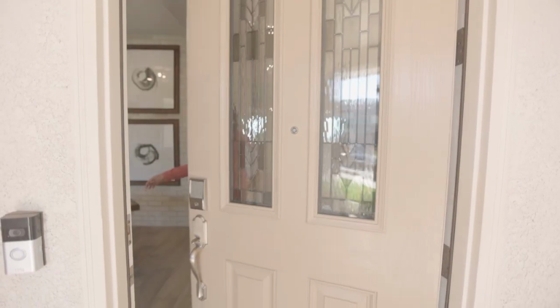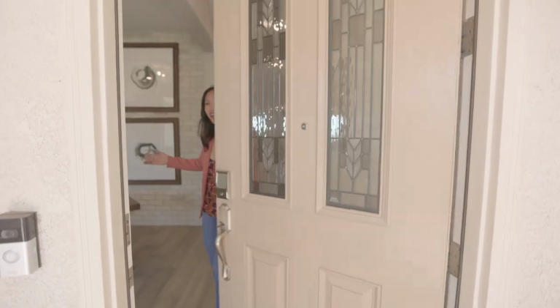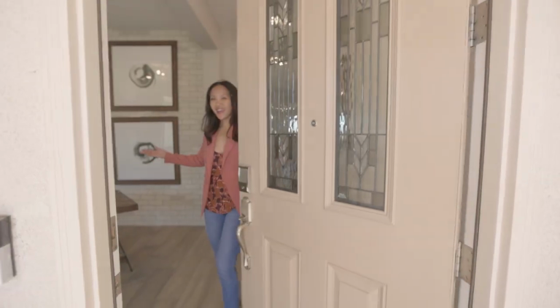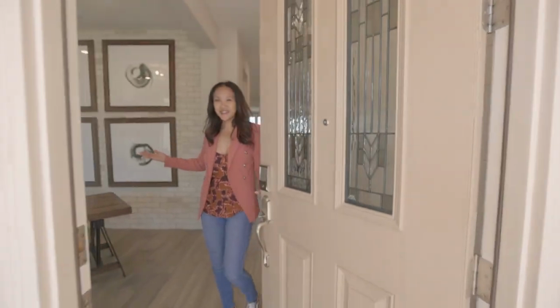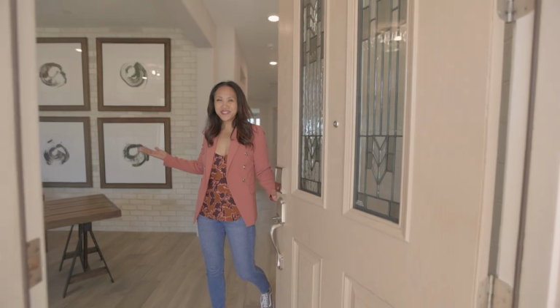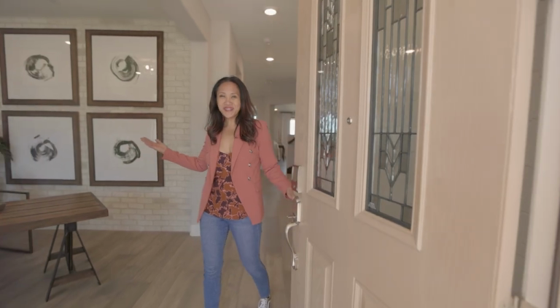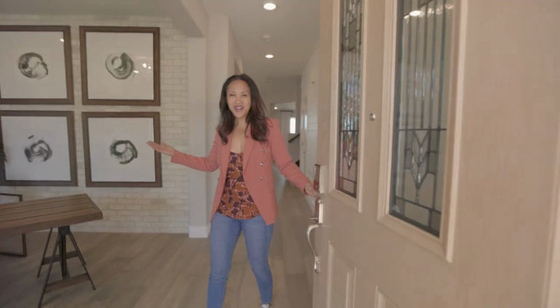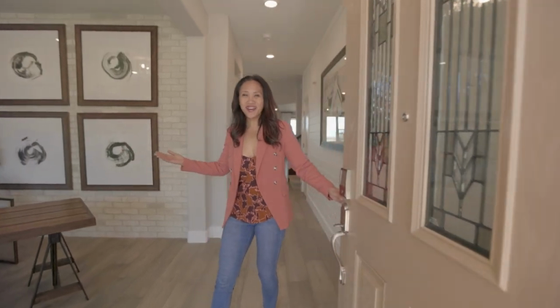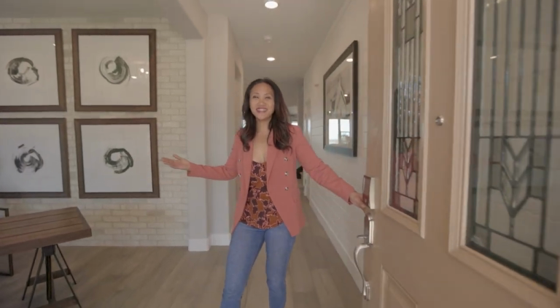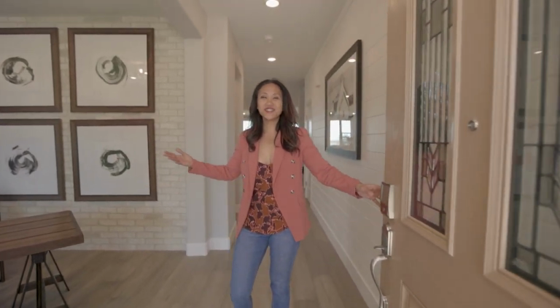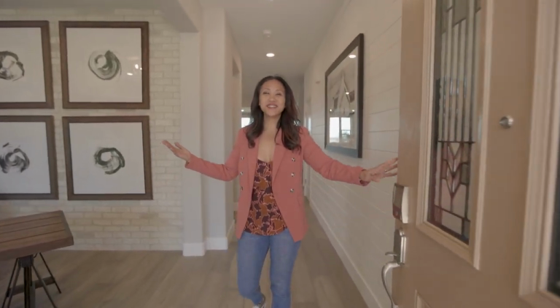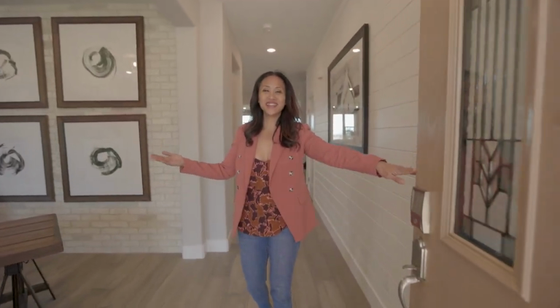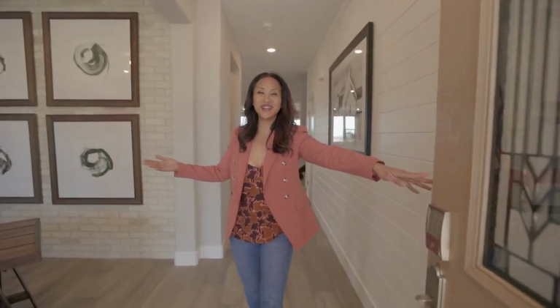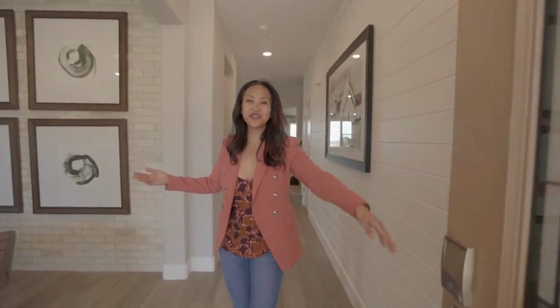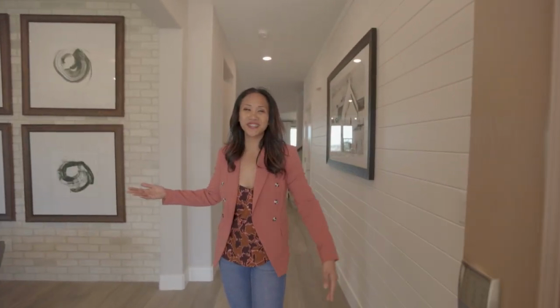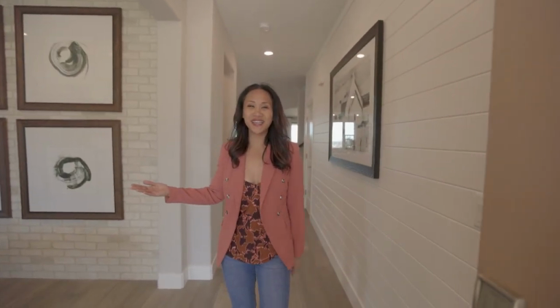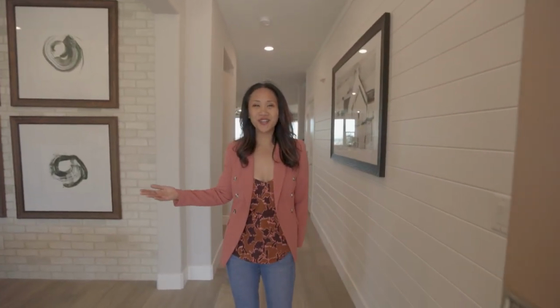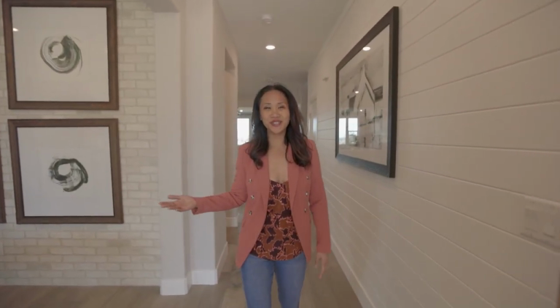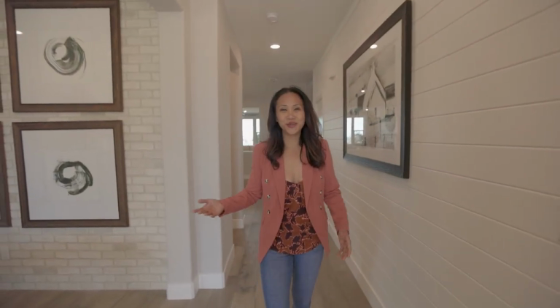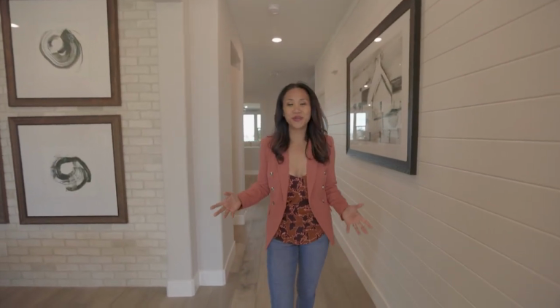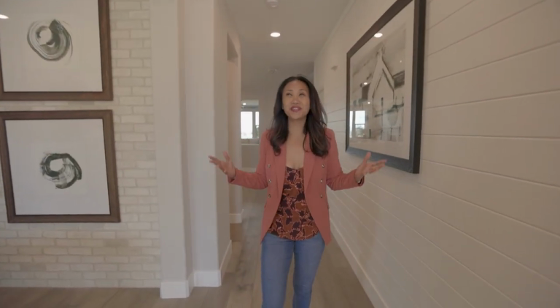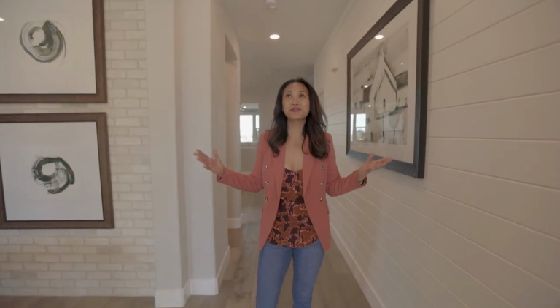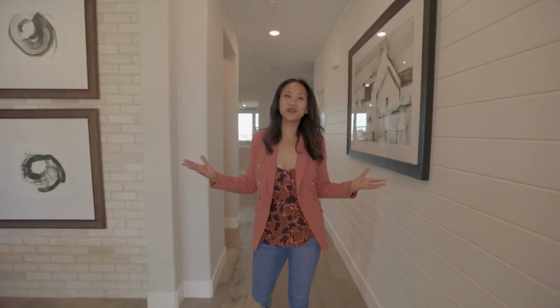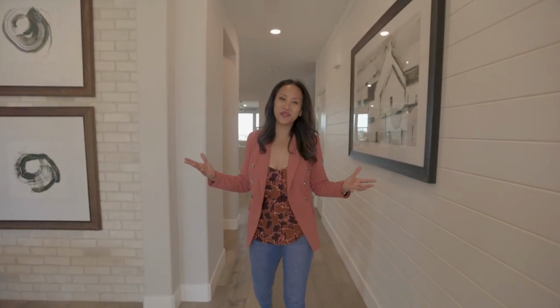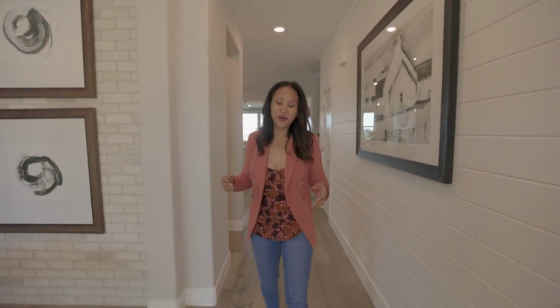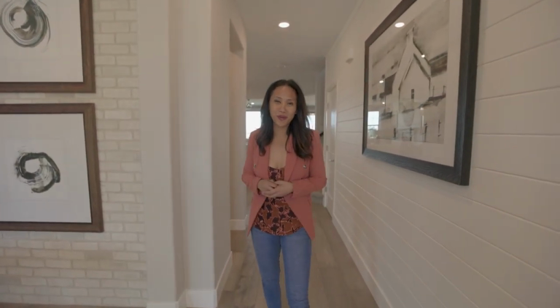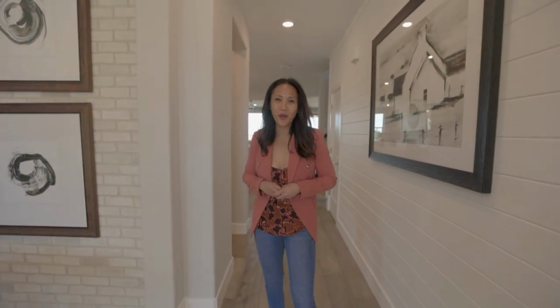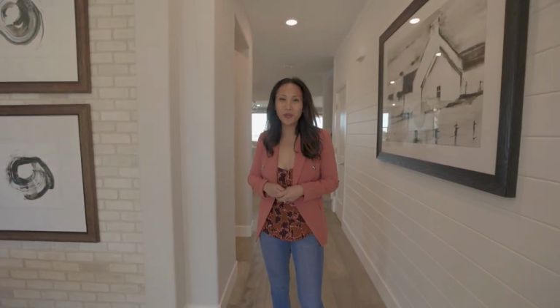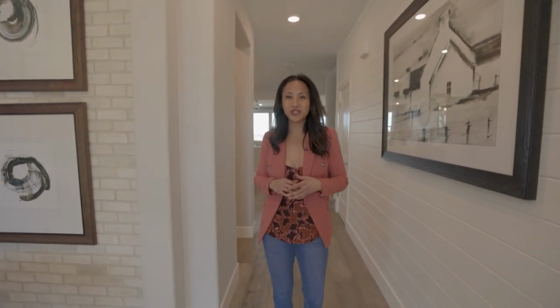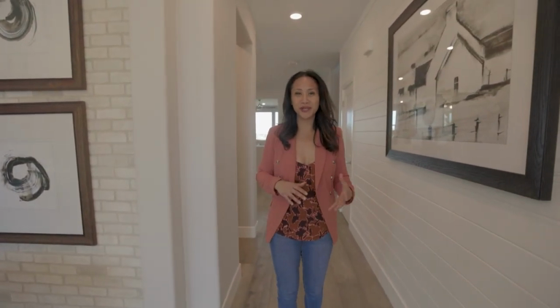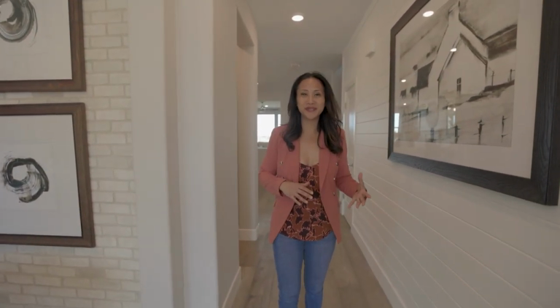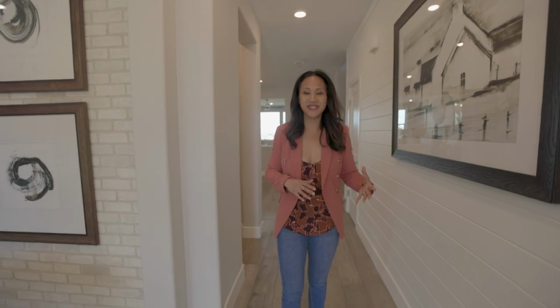Hey, what's up guys! Today we're going to take you on a tour of this beautiful model home with JMC.